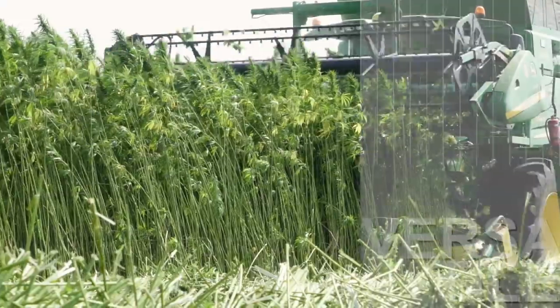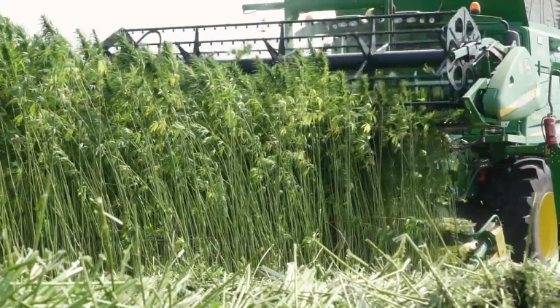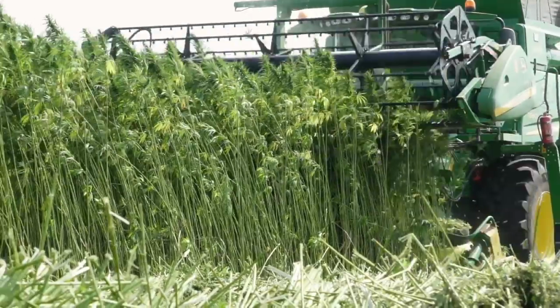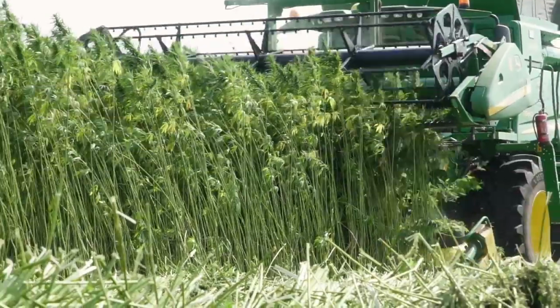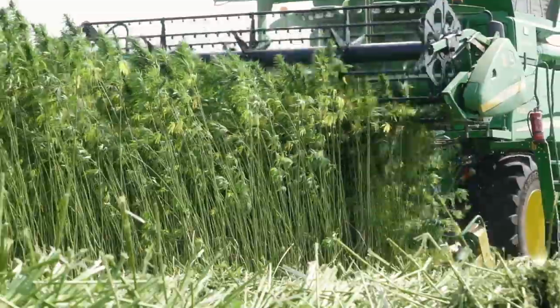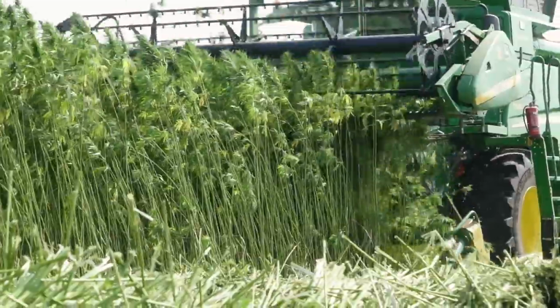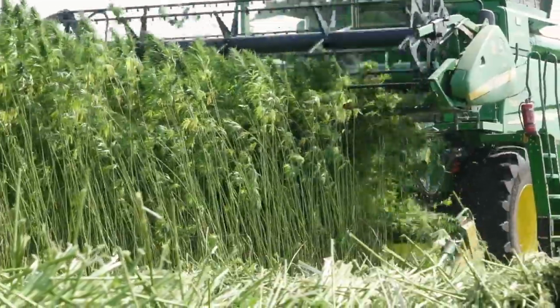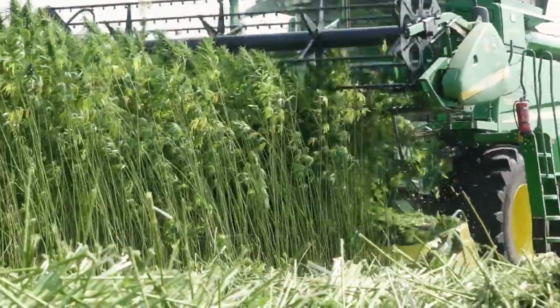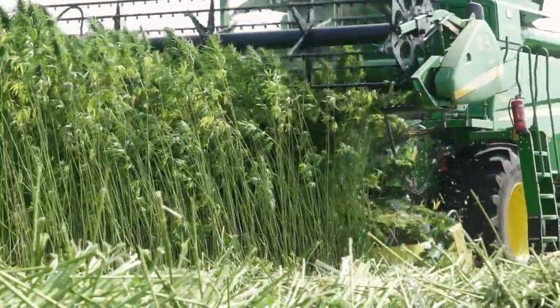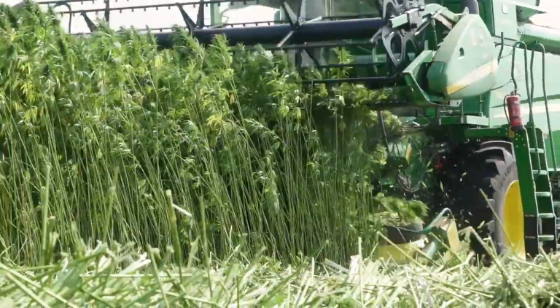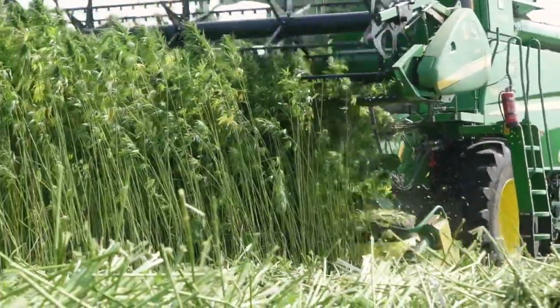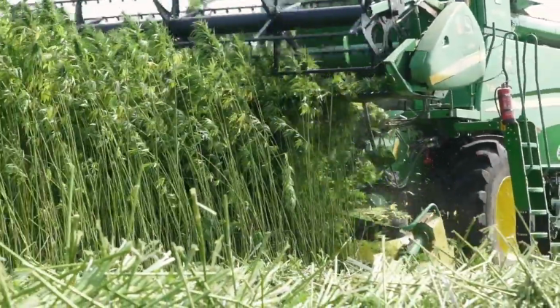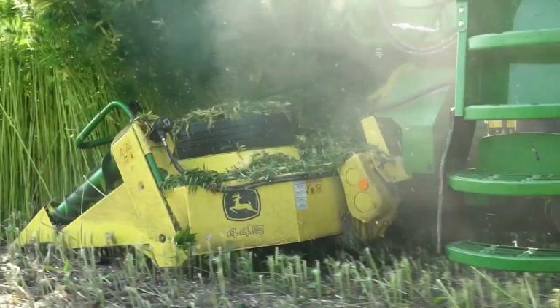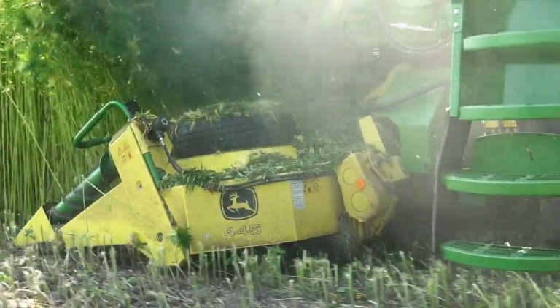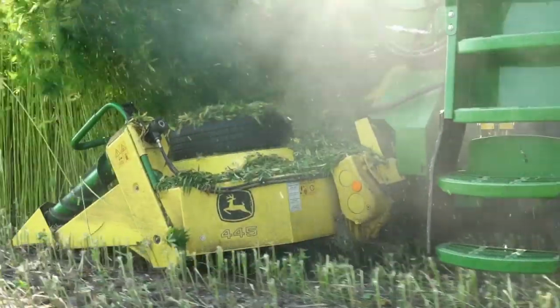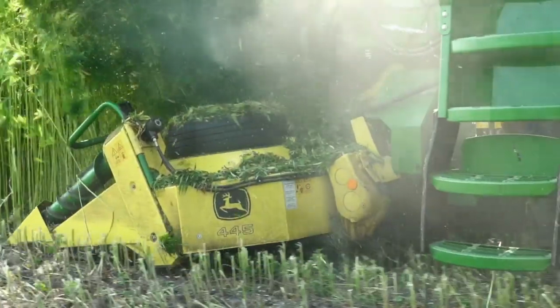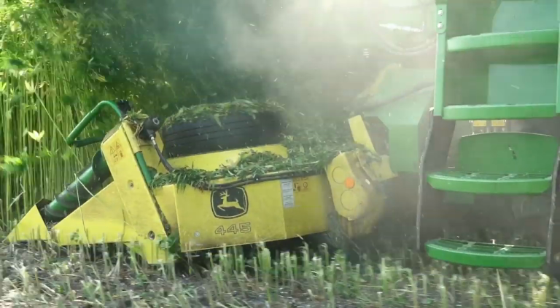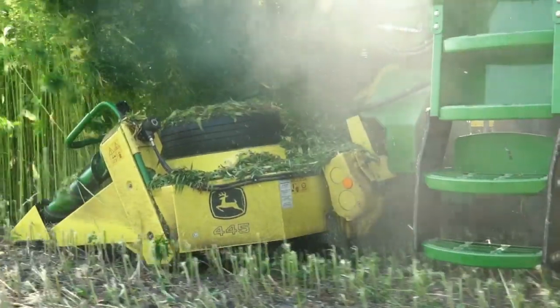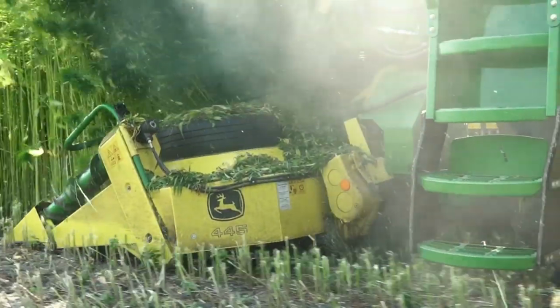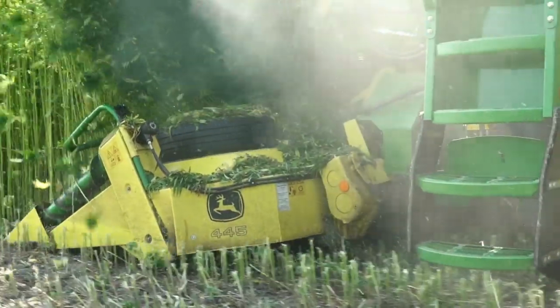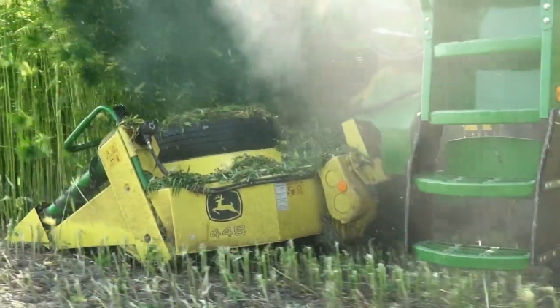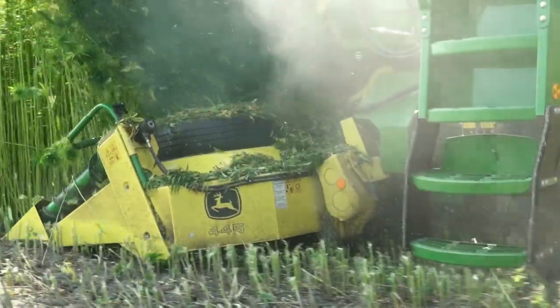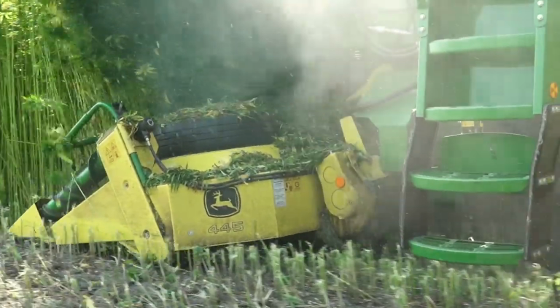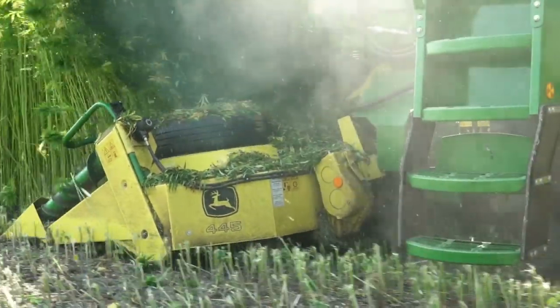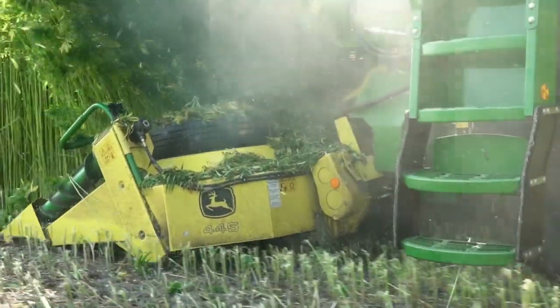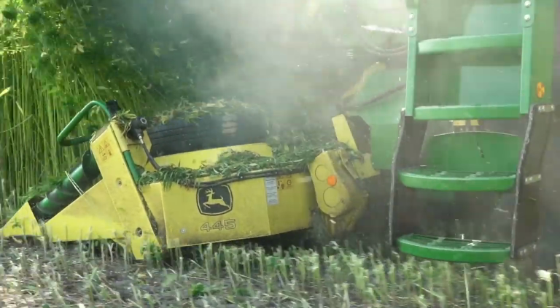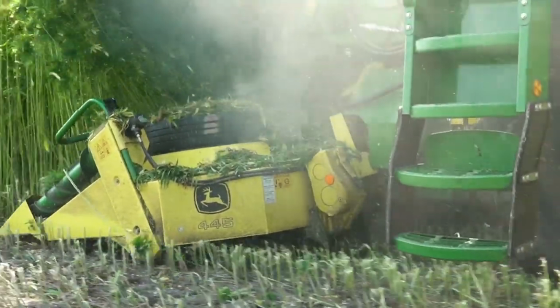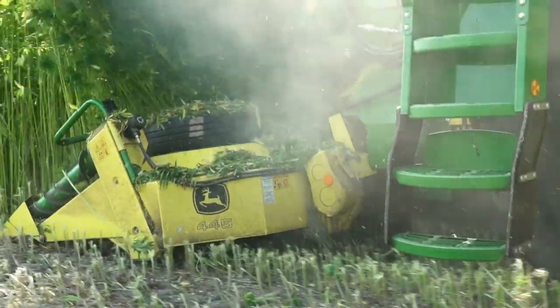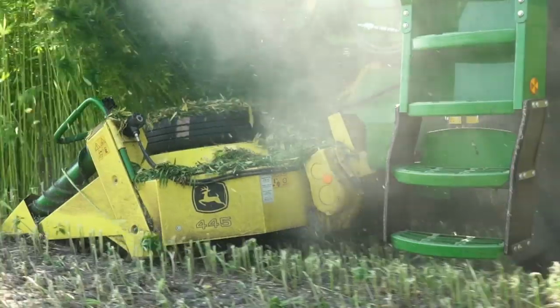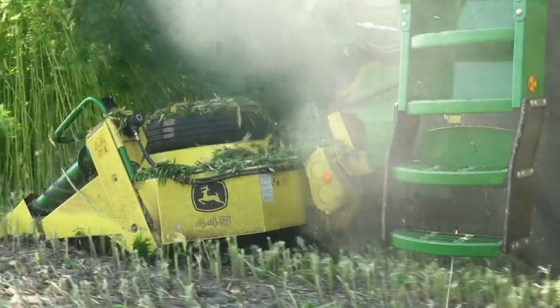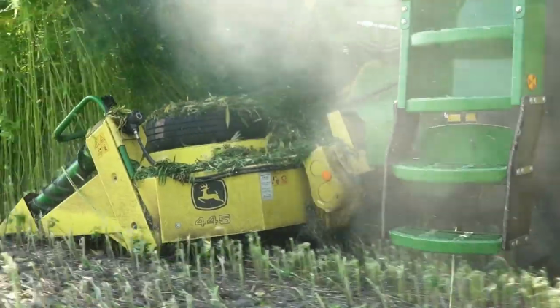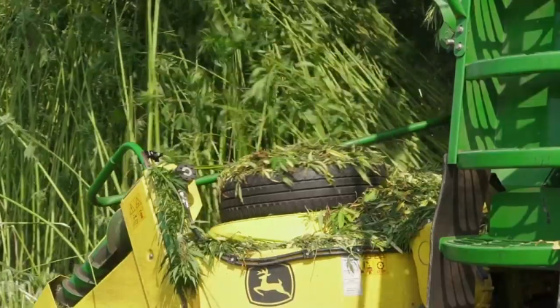The 445 is also suited for special attachments, such as for hemp, using a combine harvester.